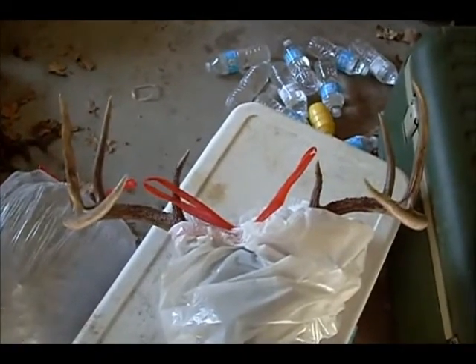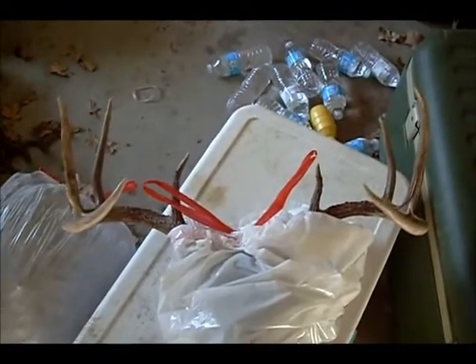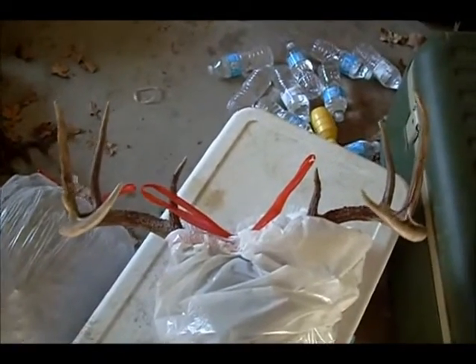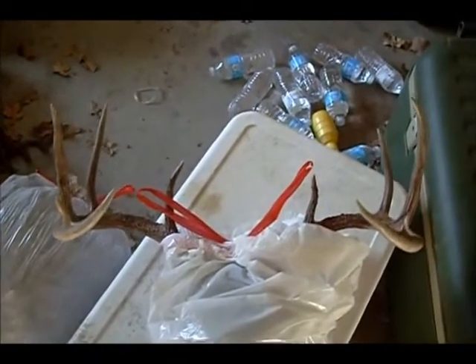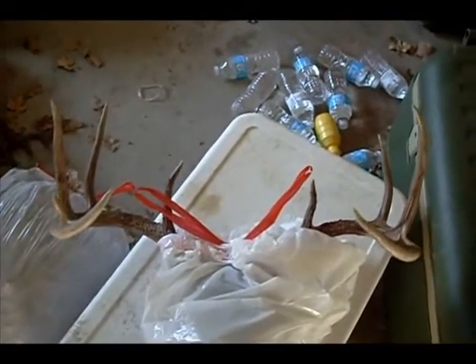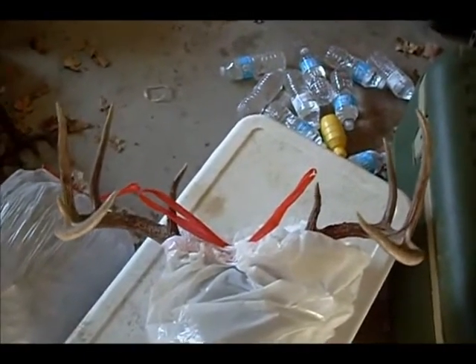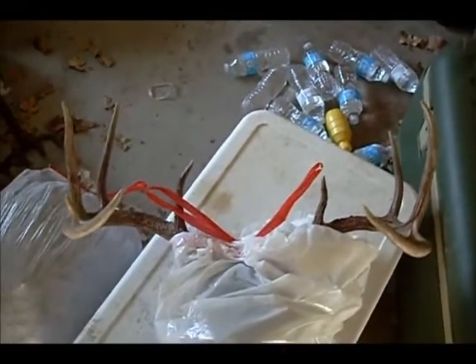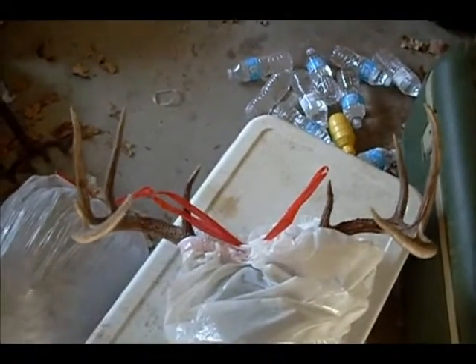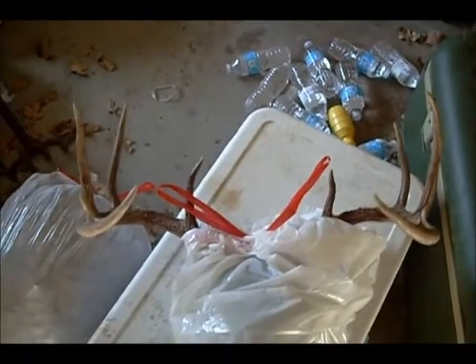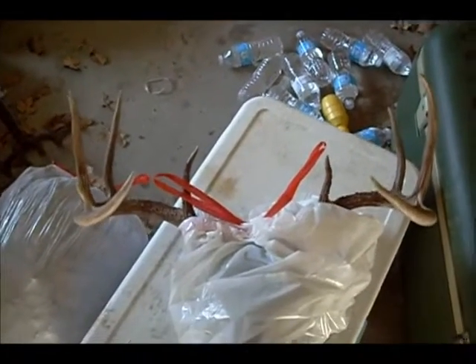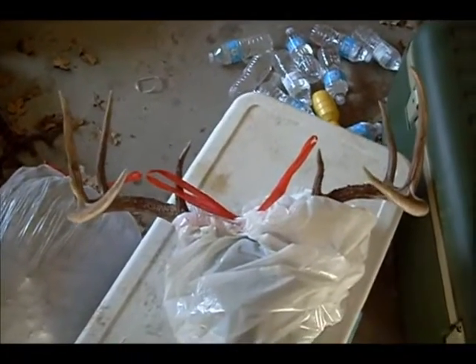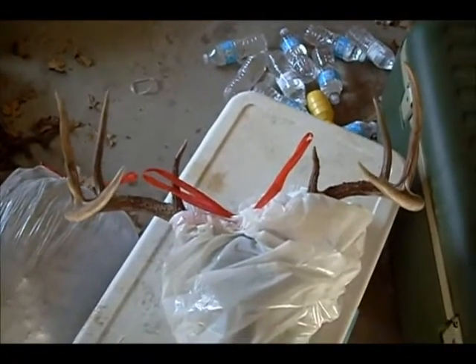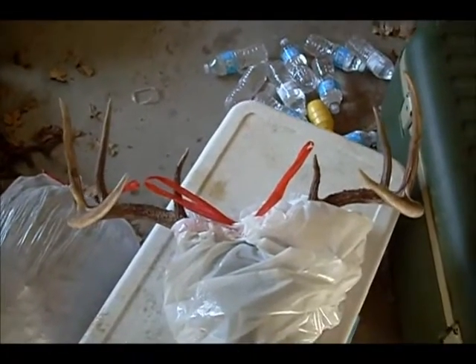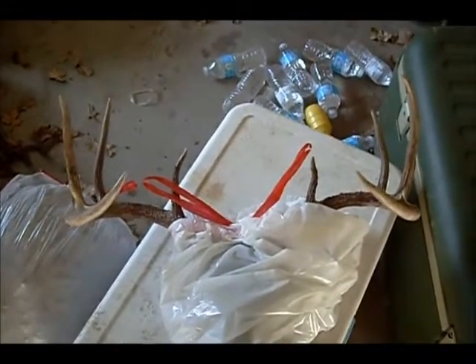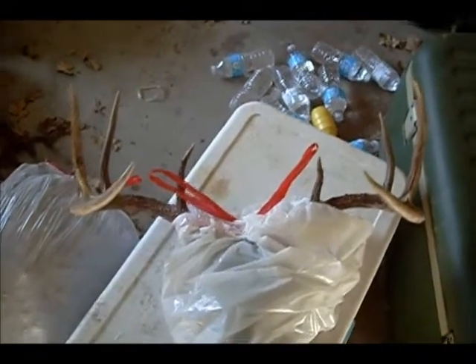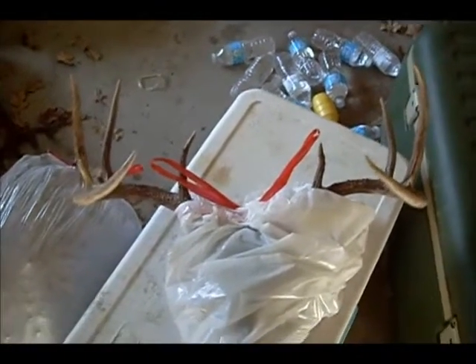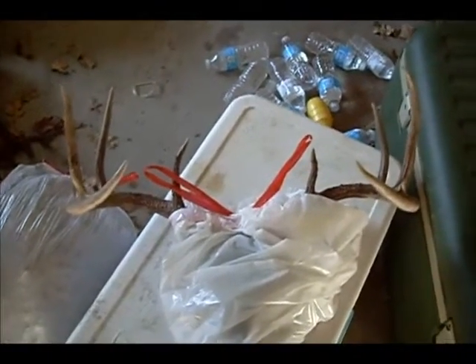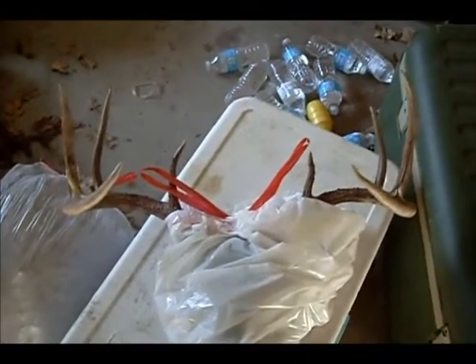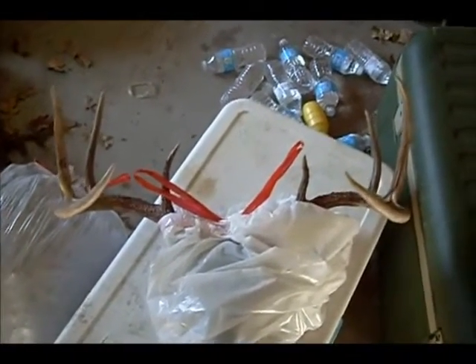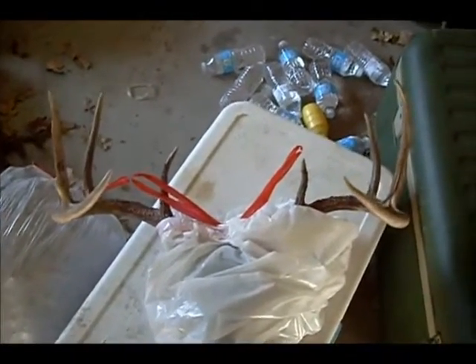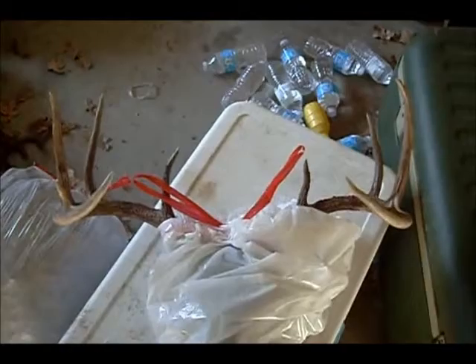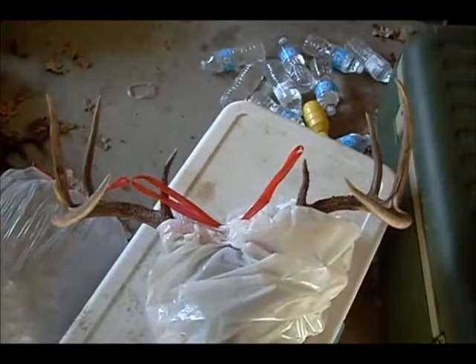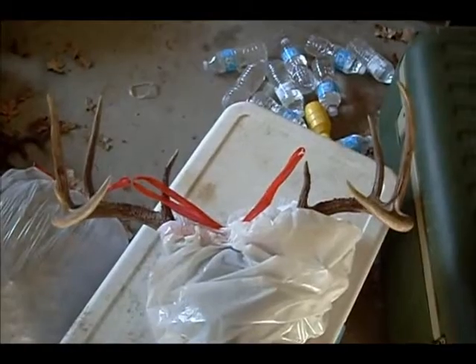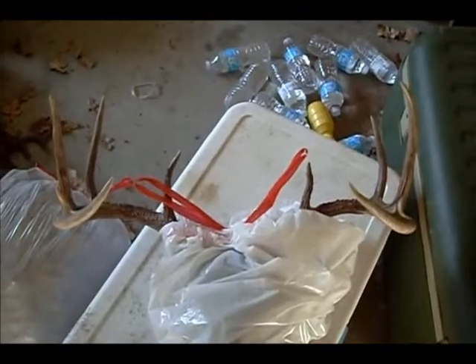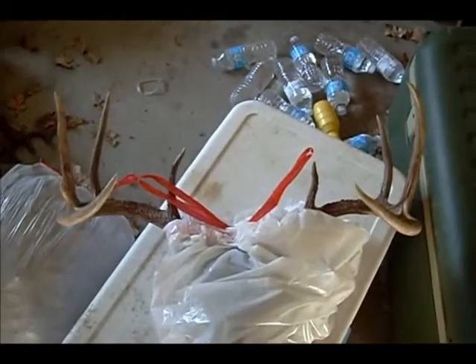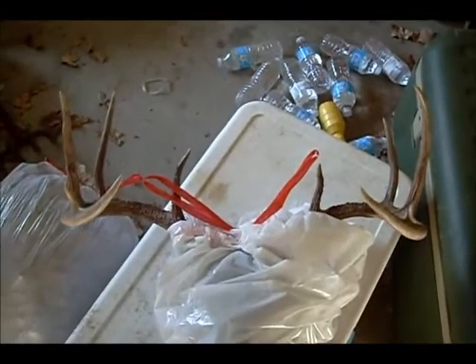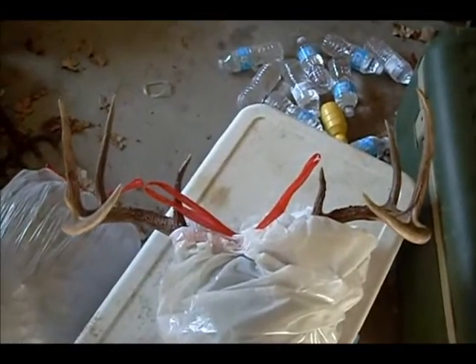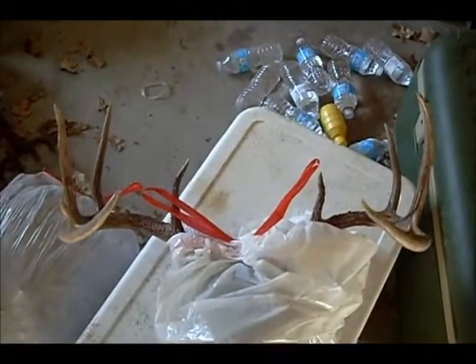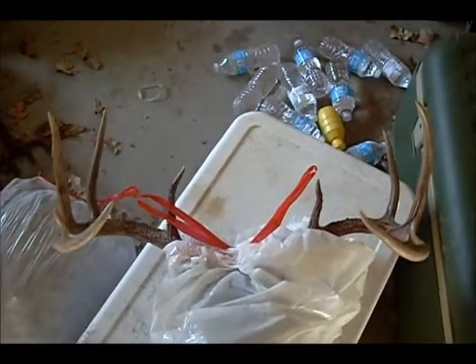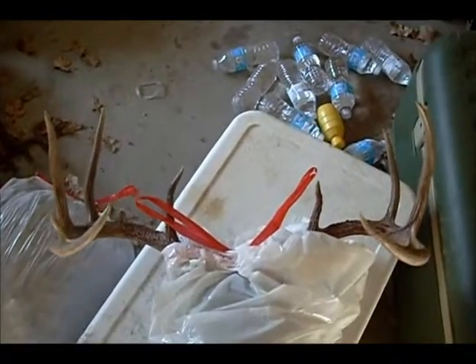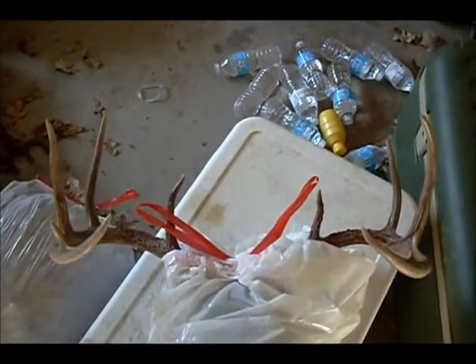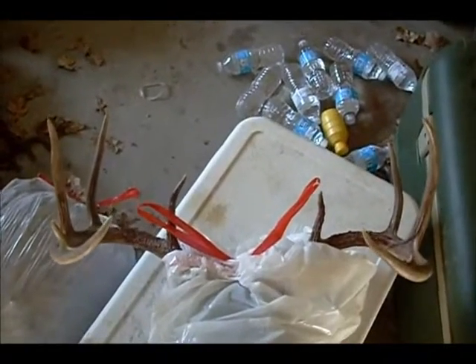They were rutting, so best time to get in the woods if you're hunting in Texas right now.